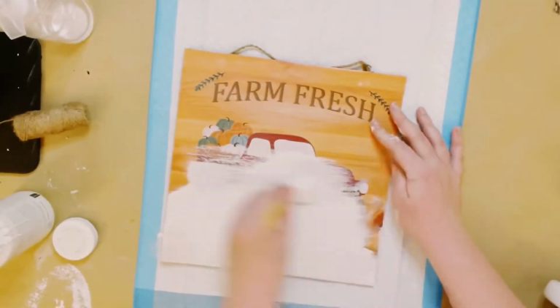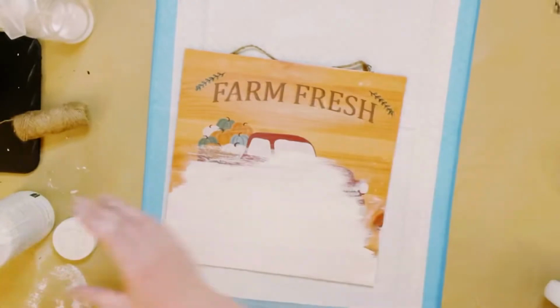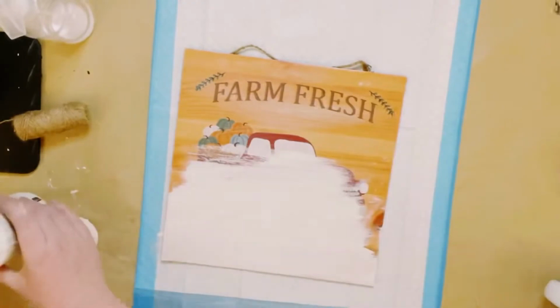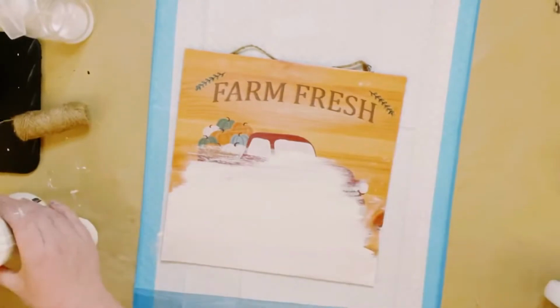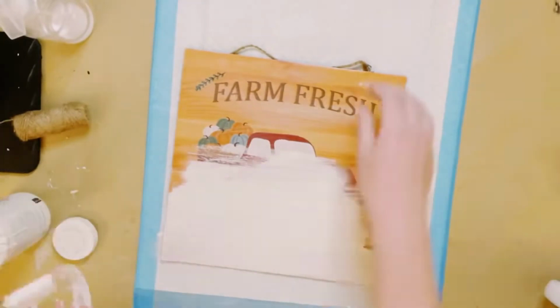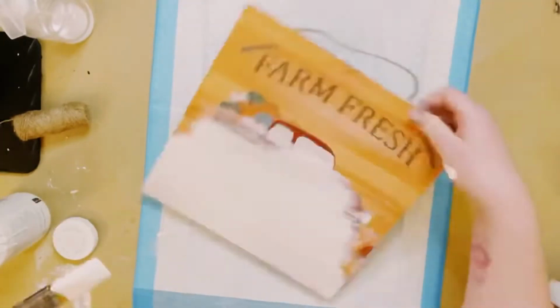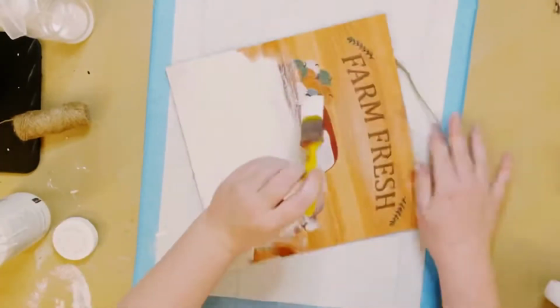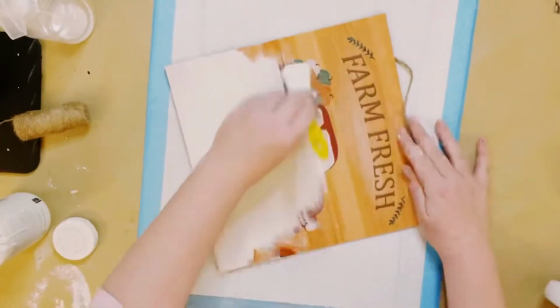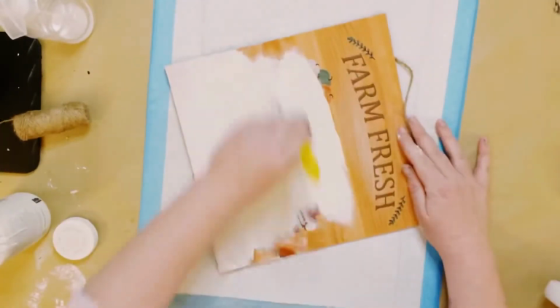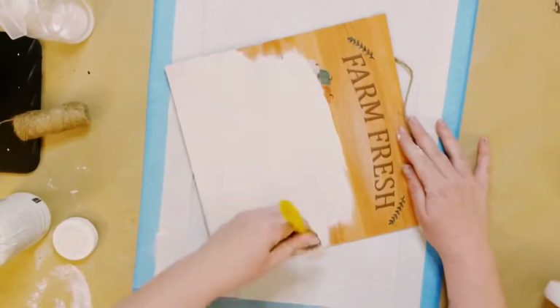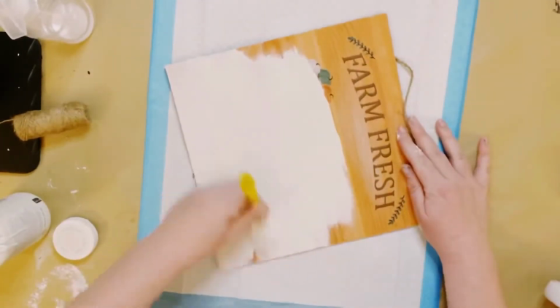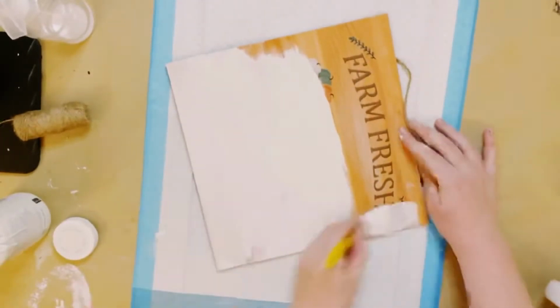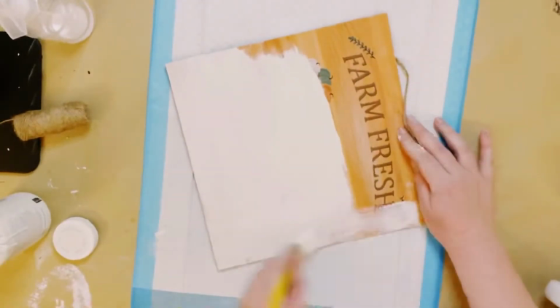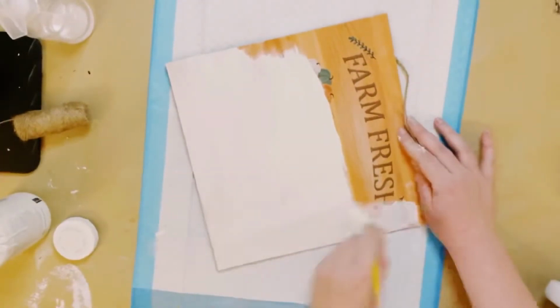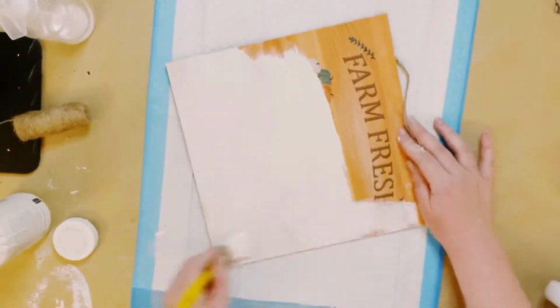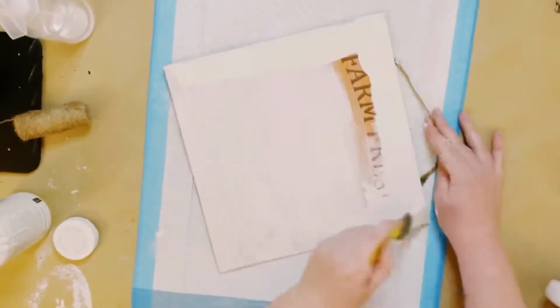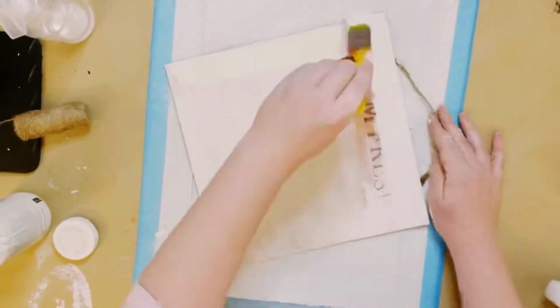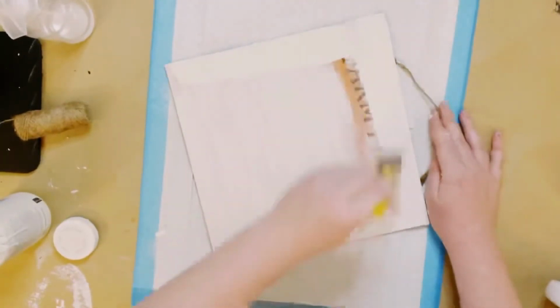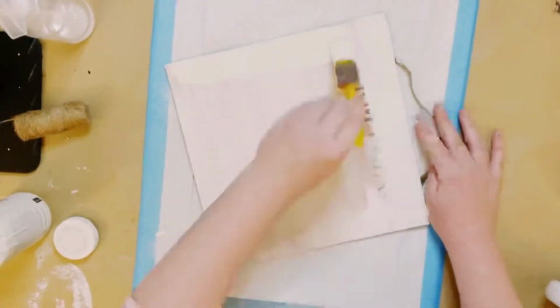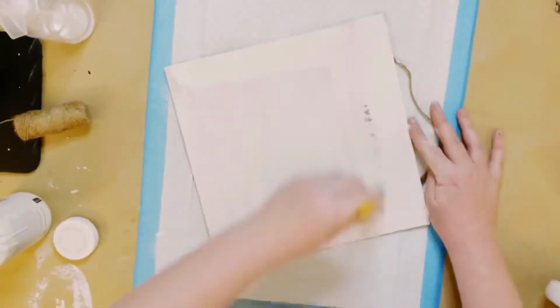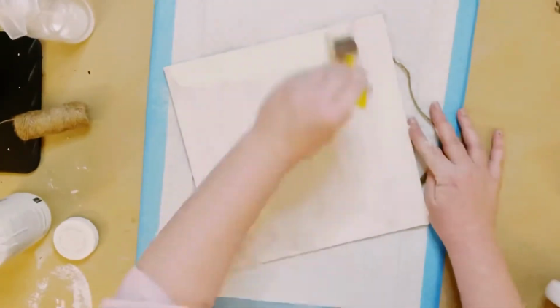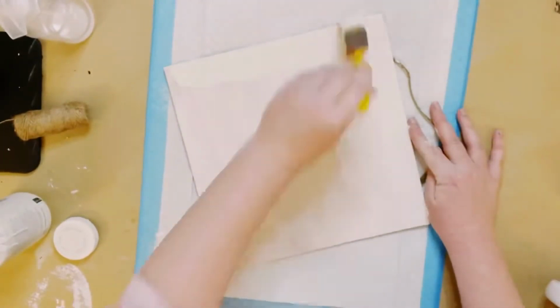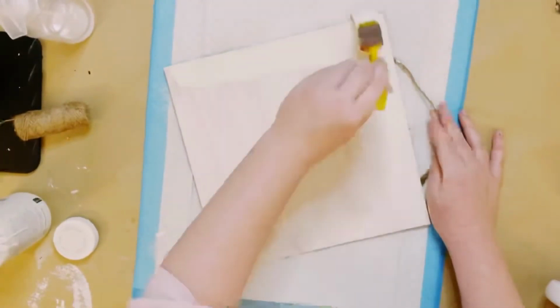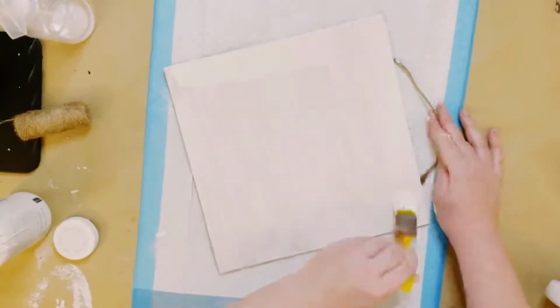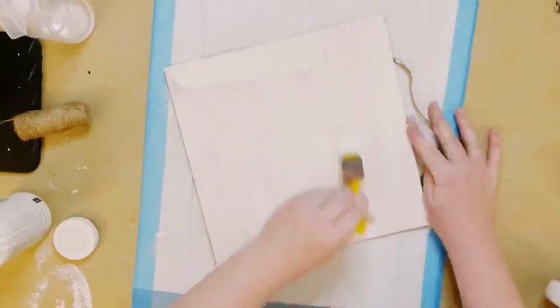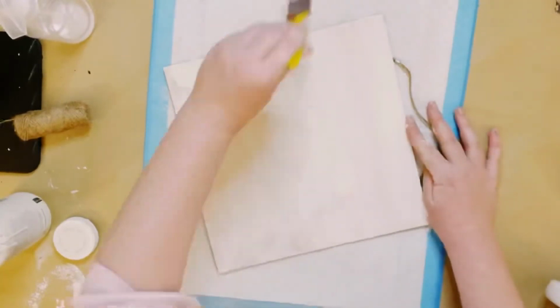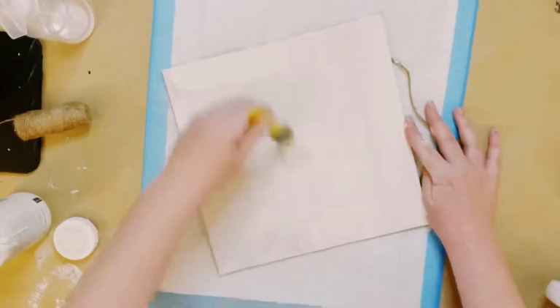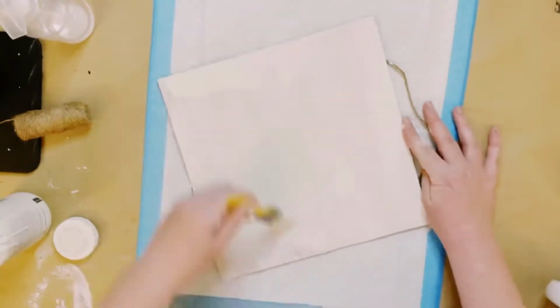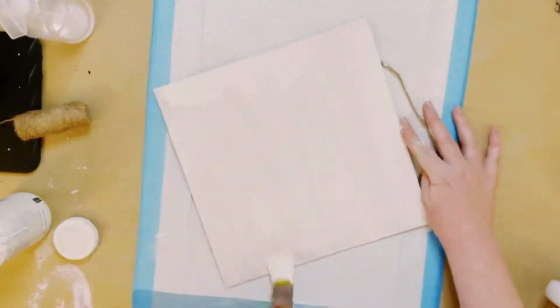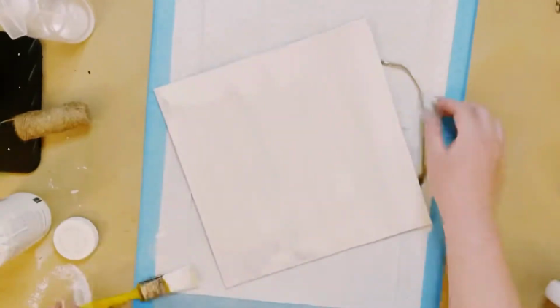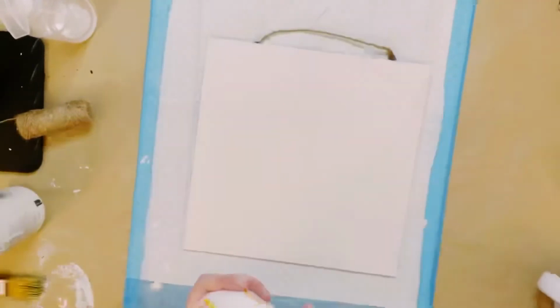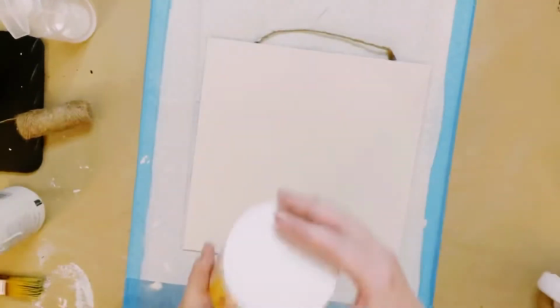I then am going over this with Waverly Chalk Paint in the color Plaster. Just did one coat and allow that to completely dry.